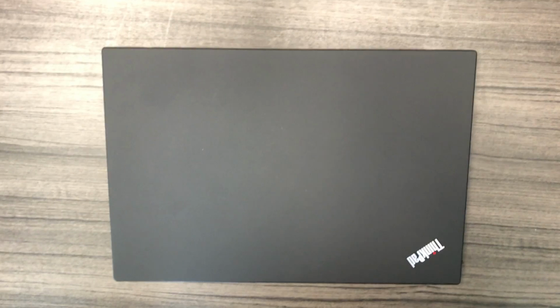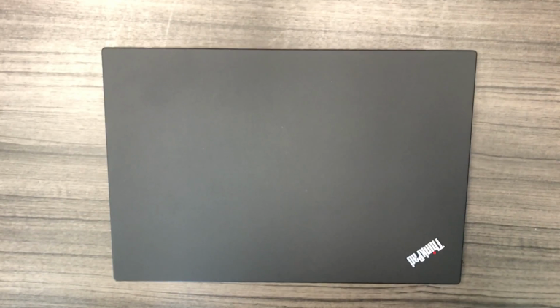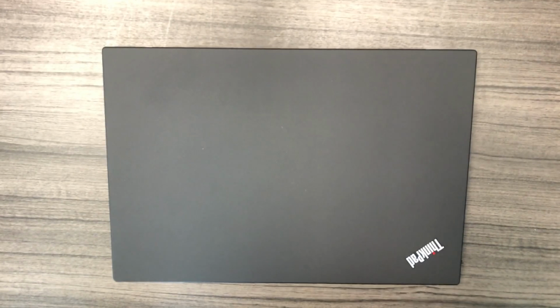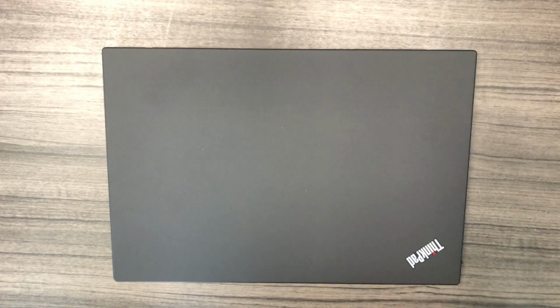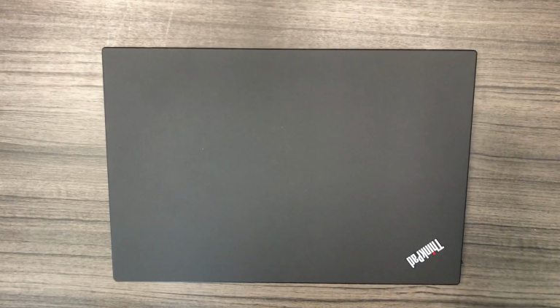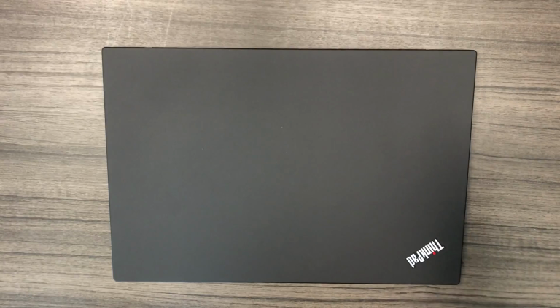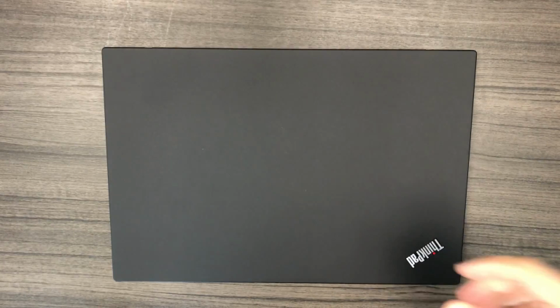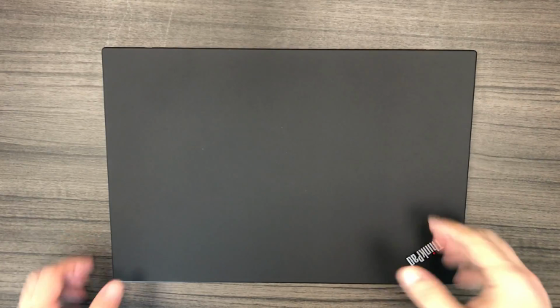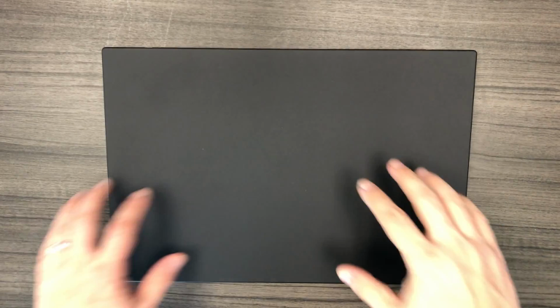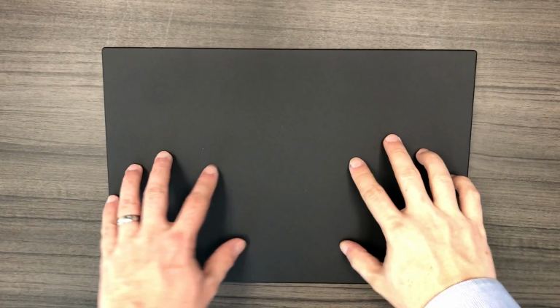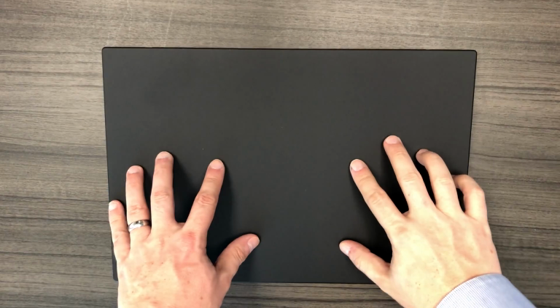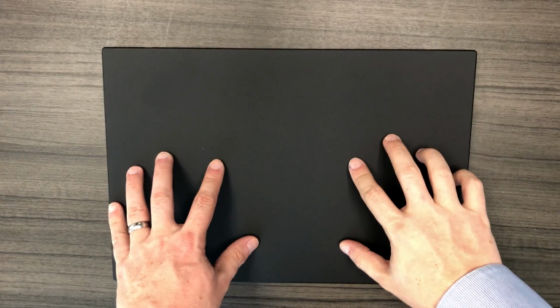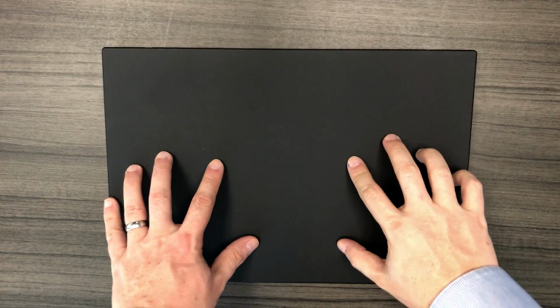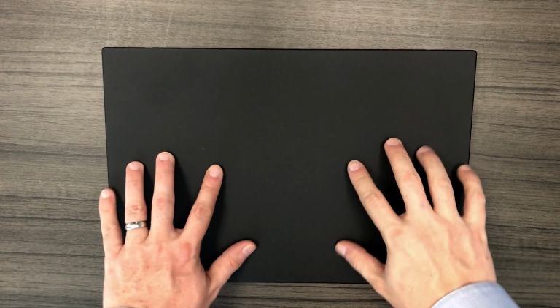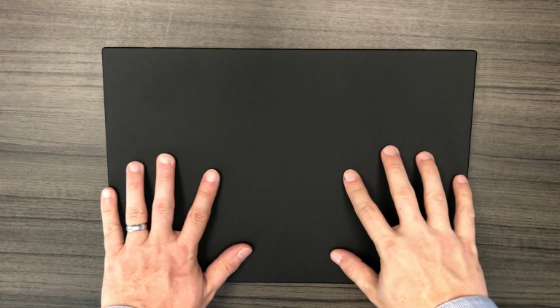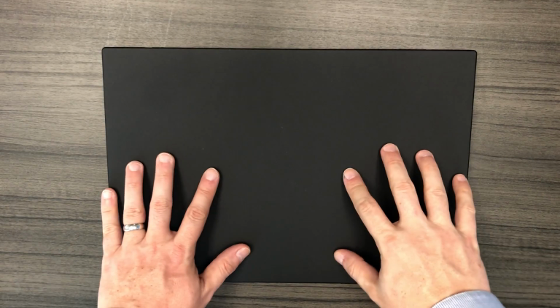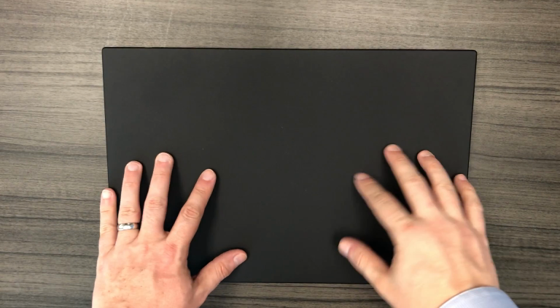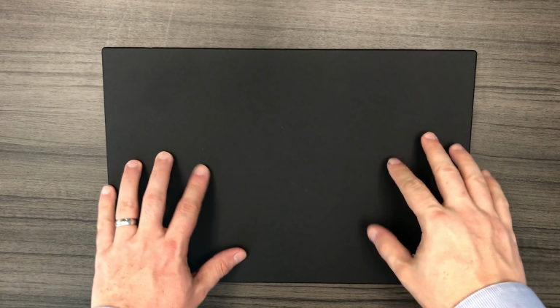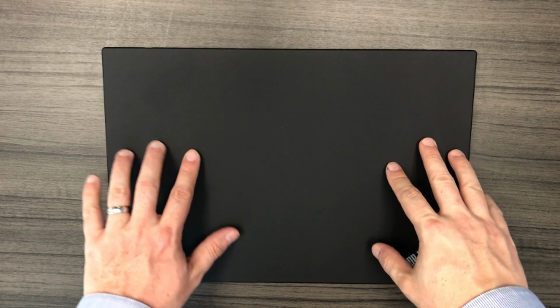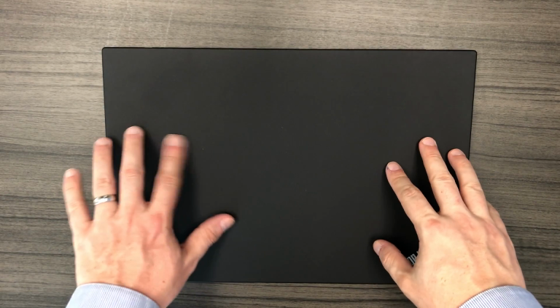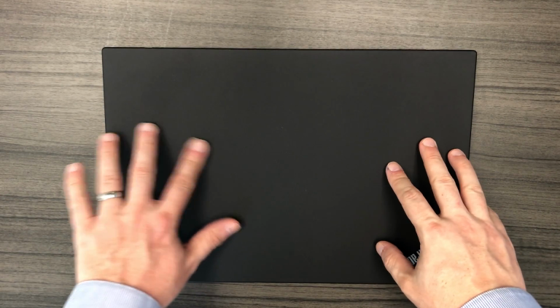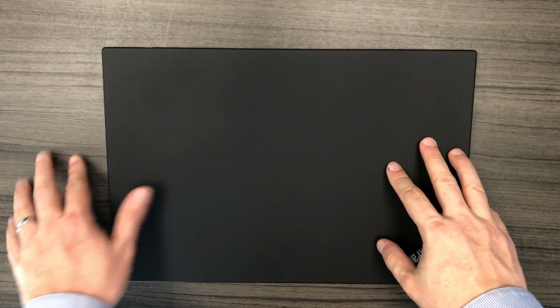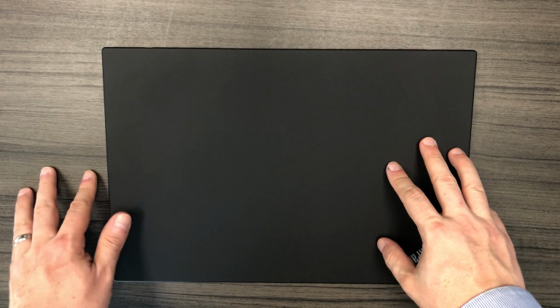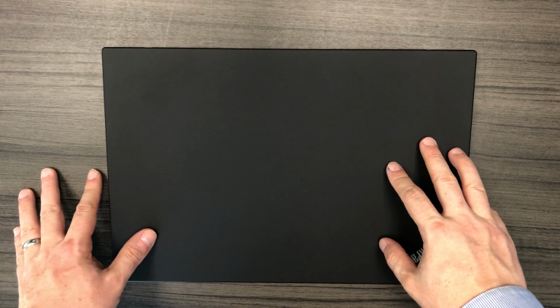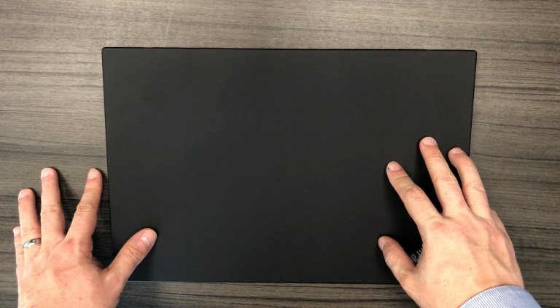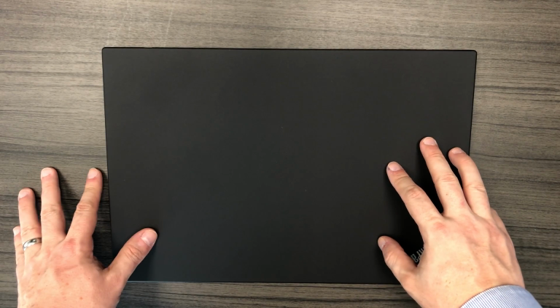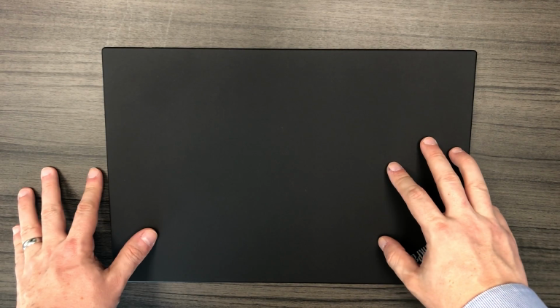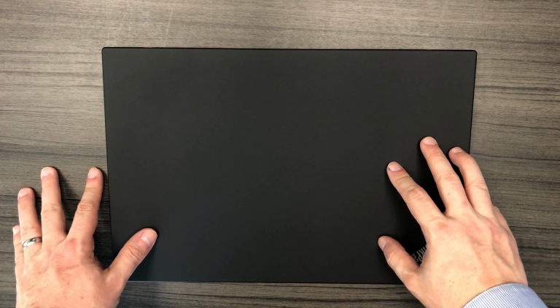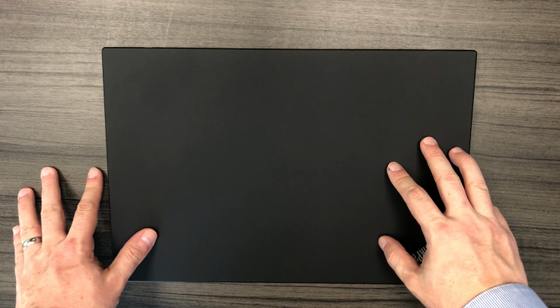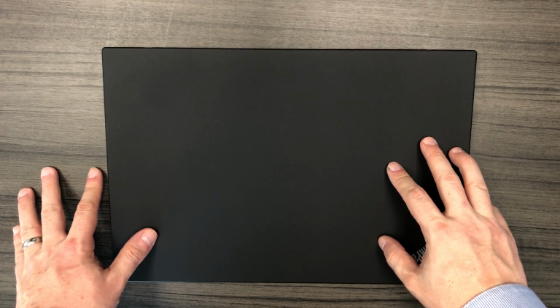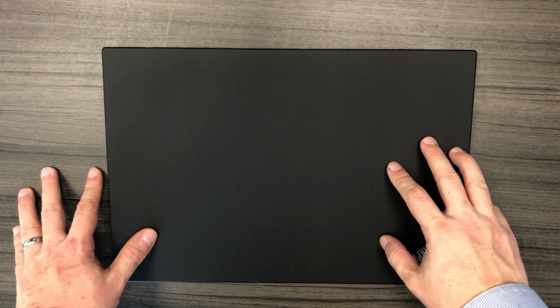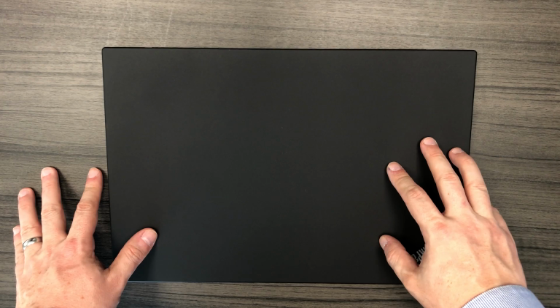This is a Lenovo P53s. Today I'm going to show you how to upgrade the hard drive and memory.